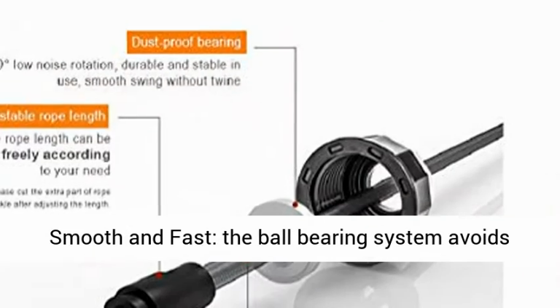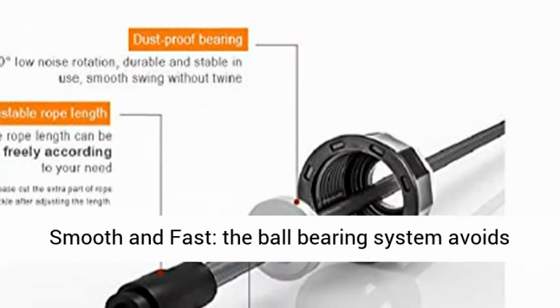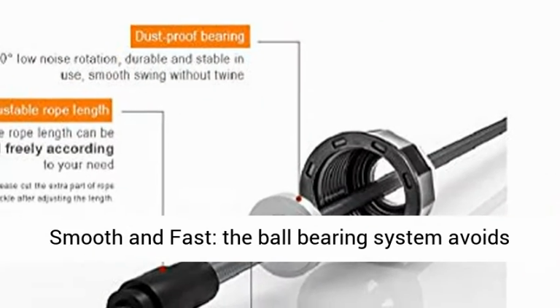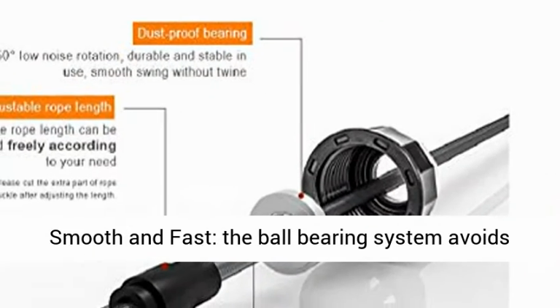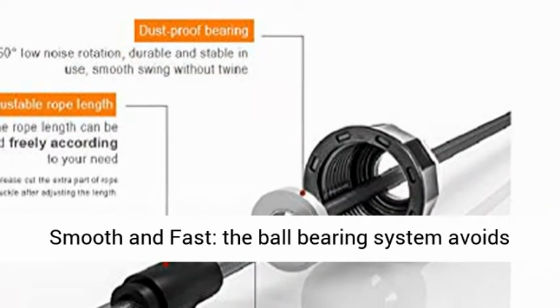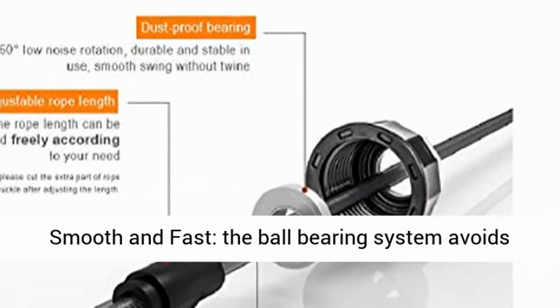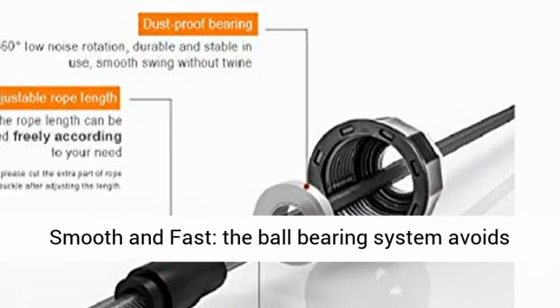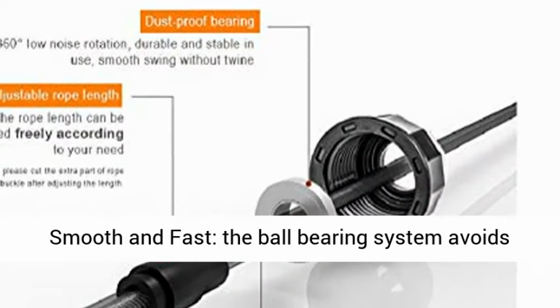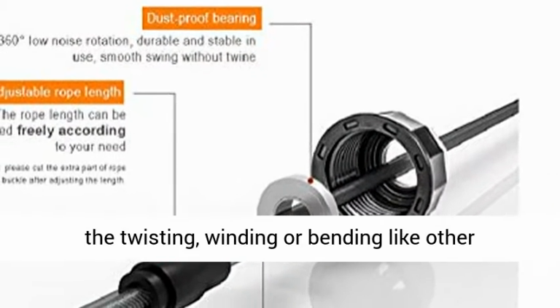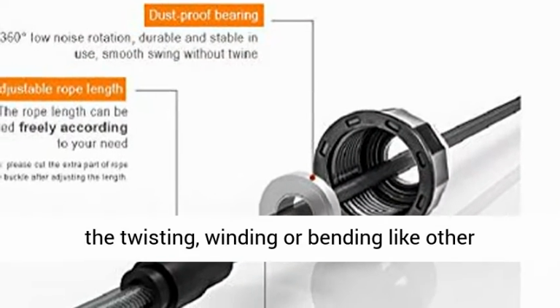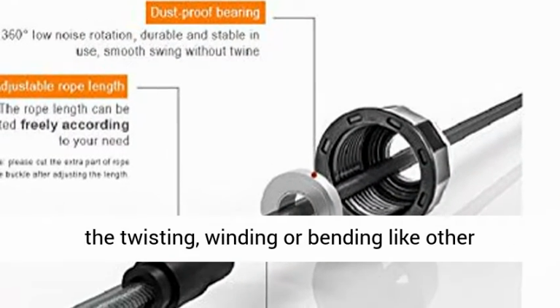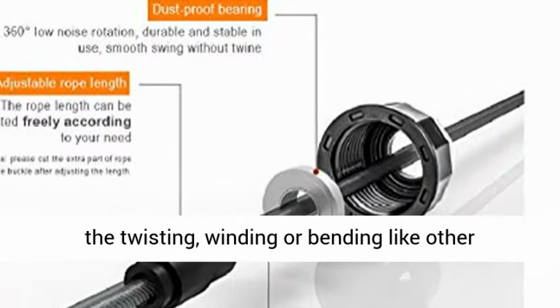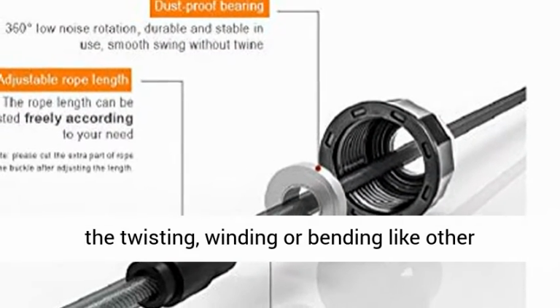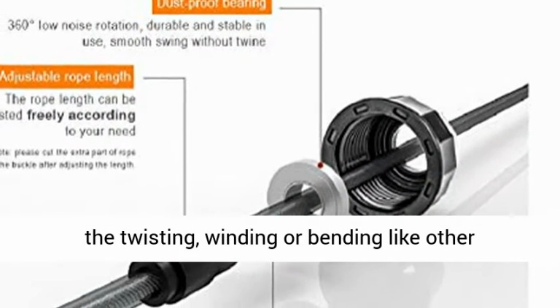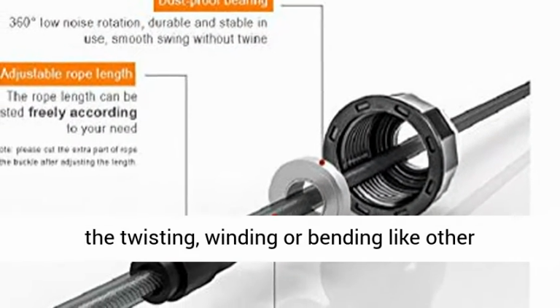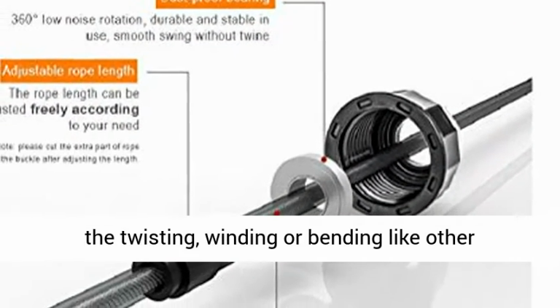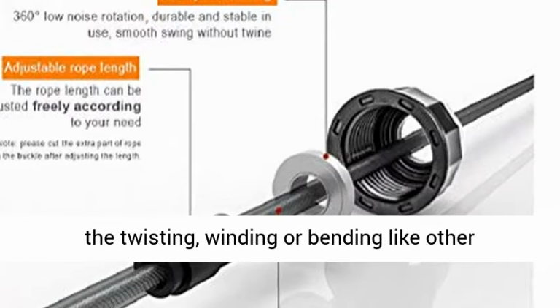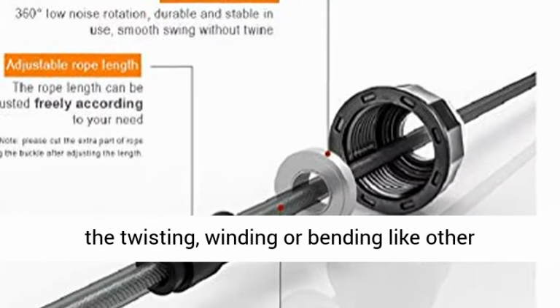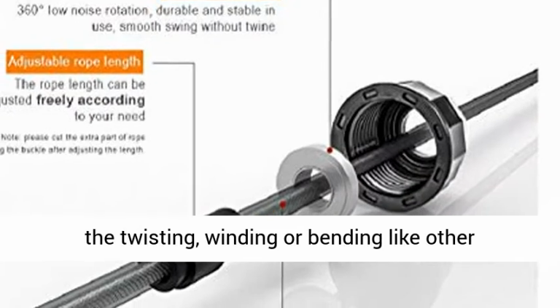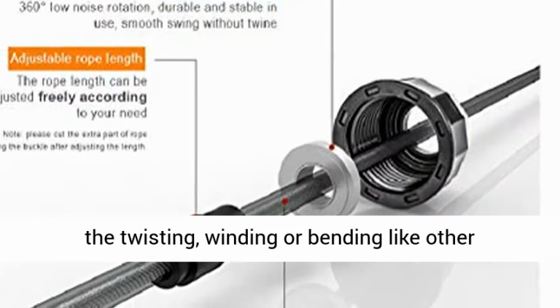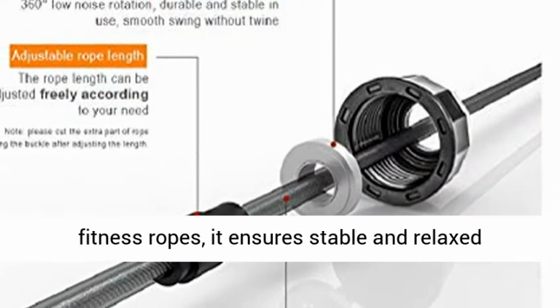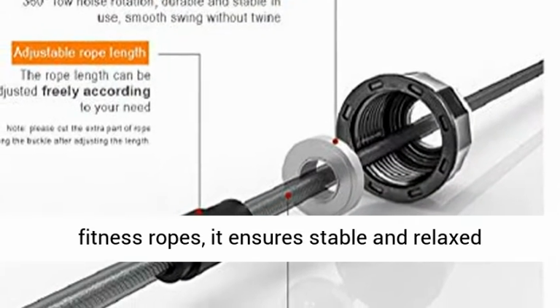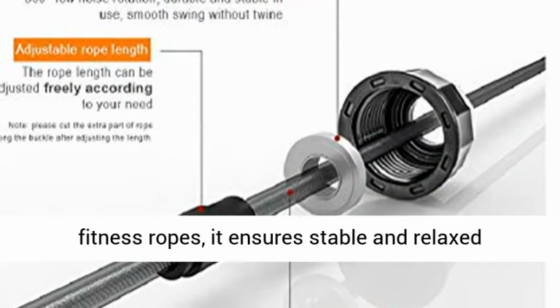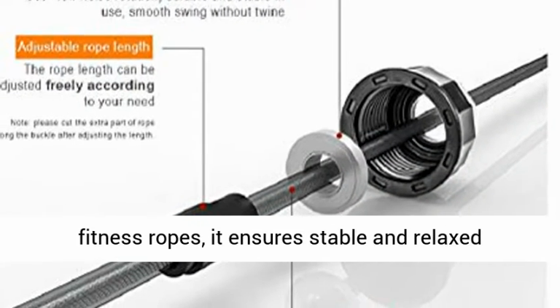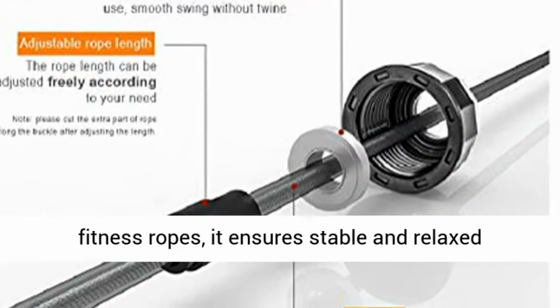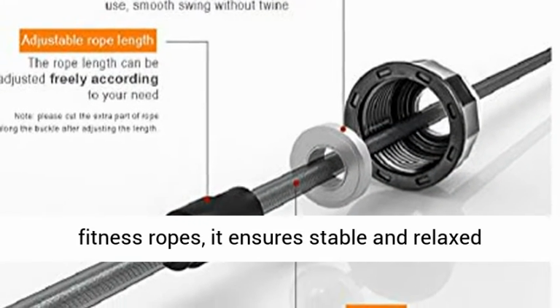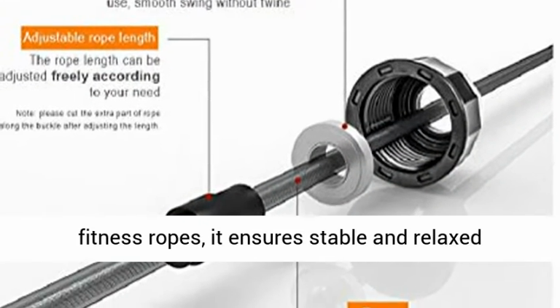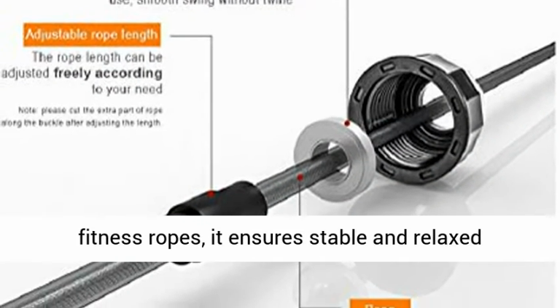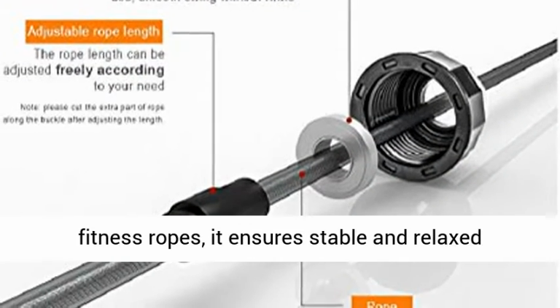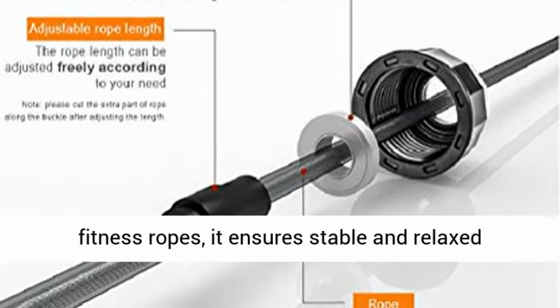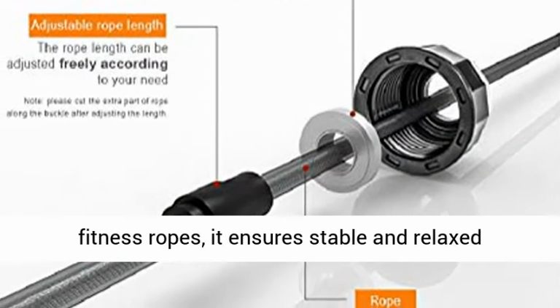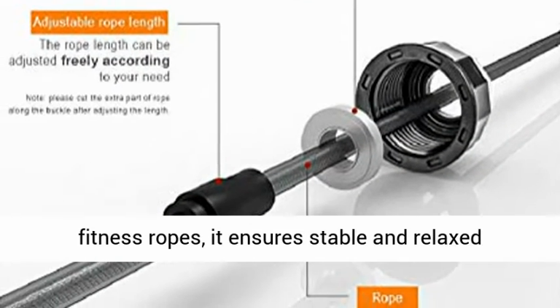Smooth and fast, the ball bearing system avoids the twisting, winding or bending like other fitness ropes, and ensures stable and relaxed rotation.